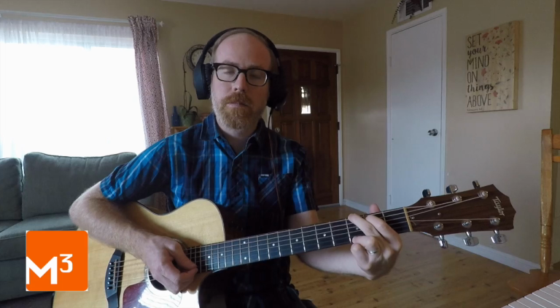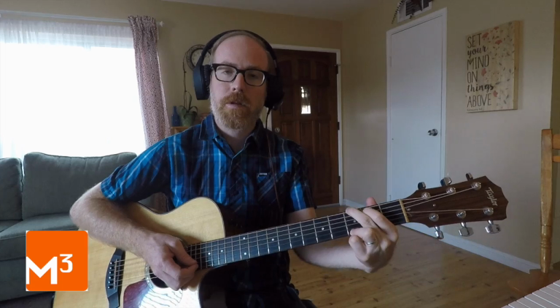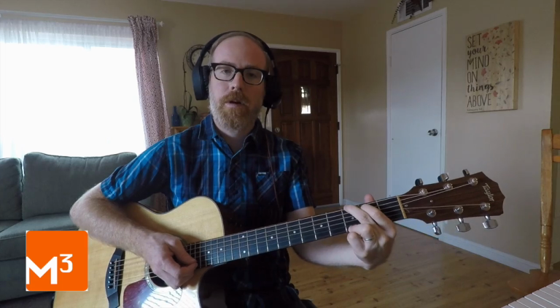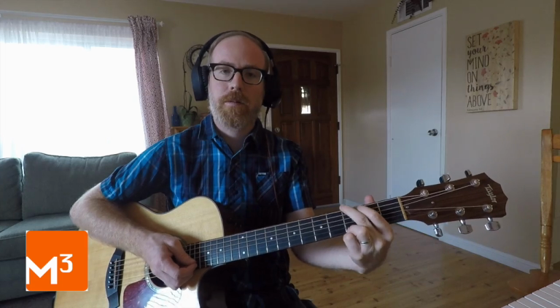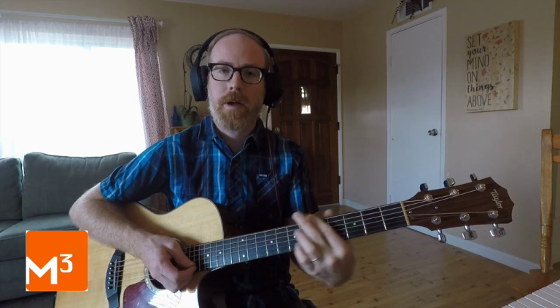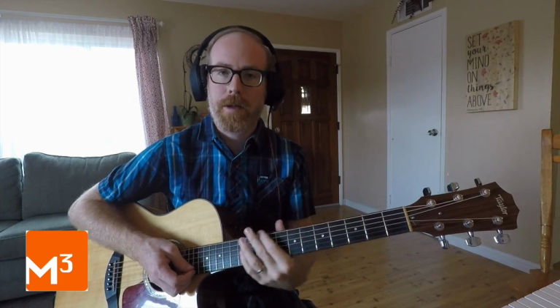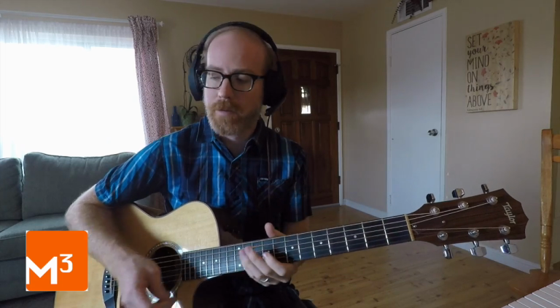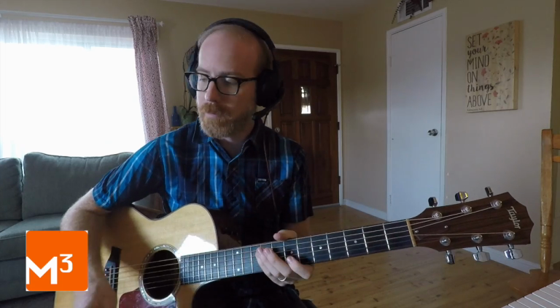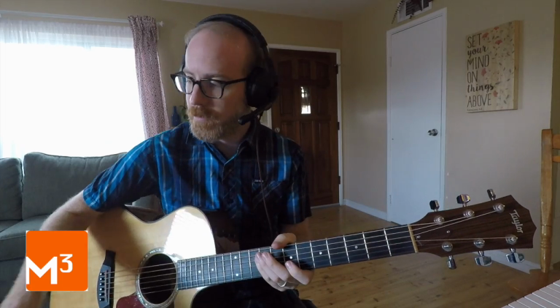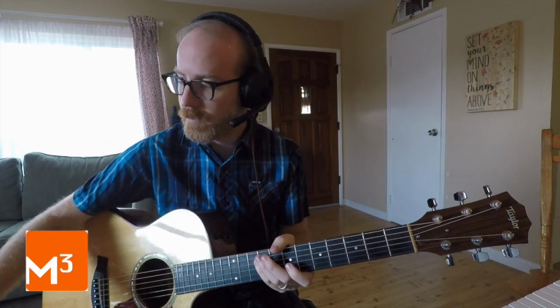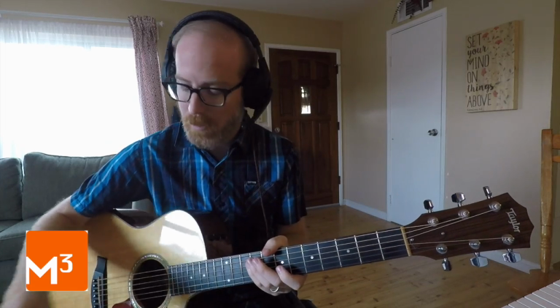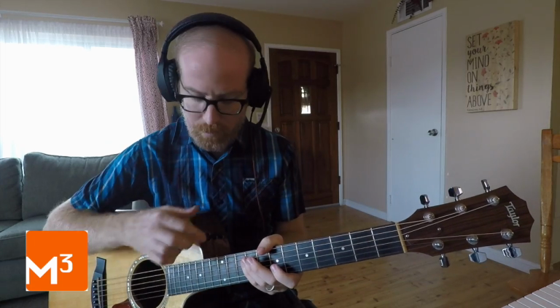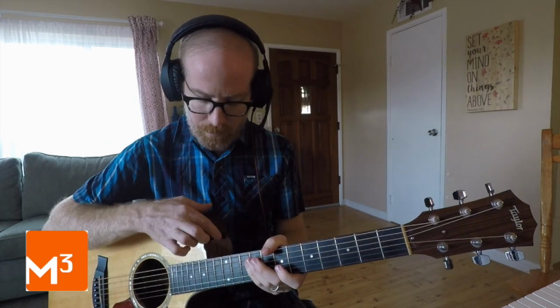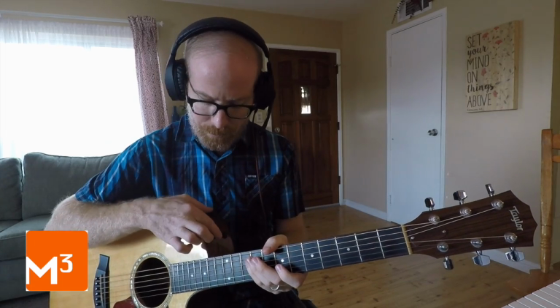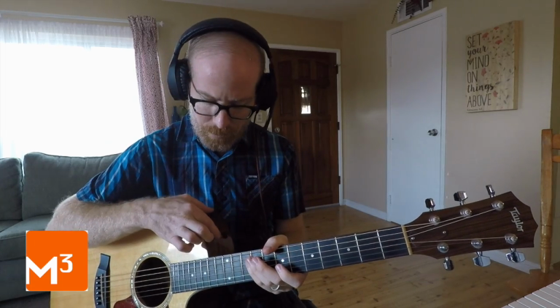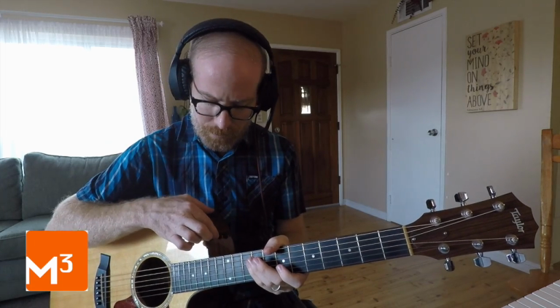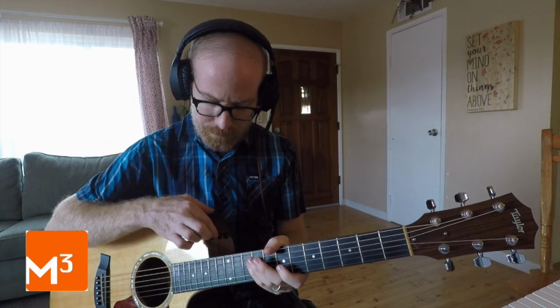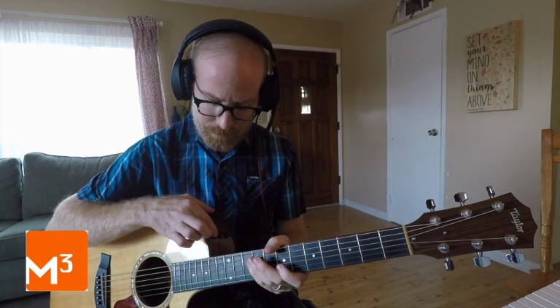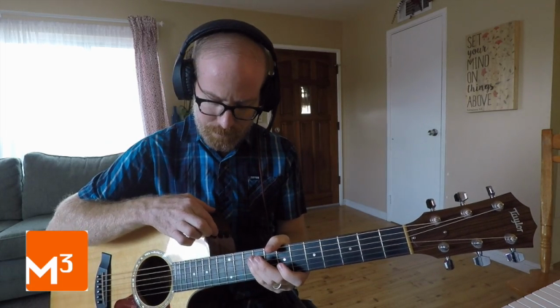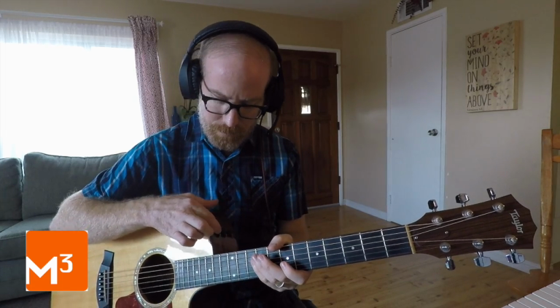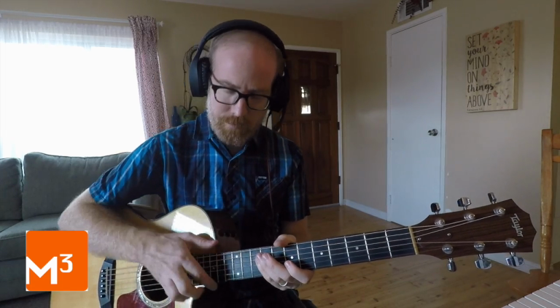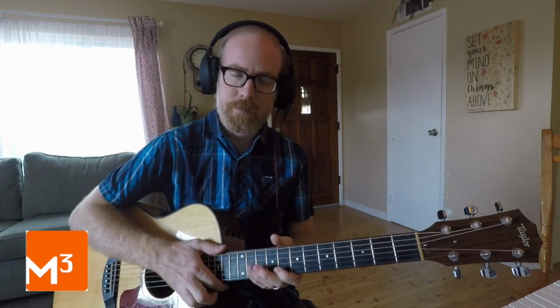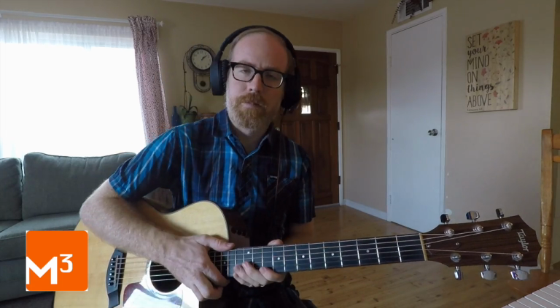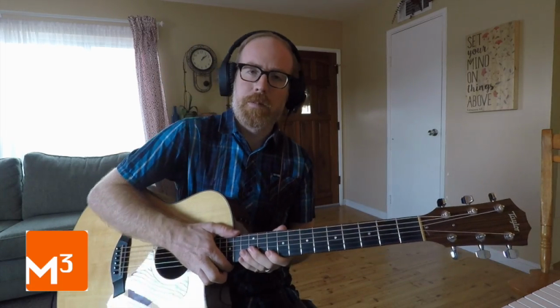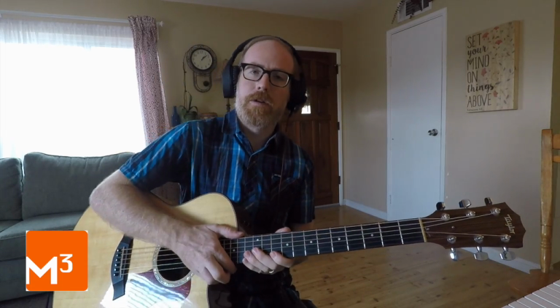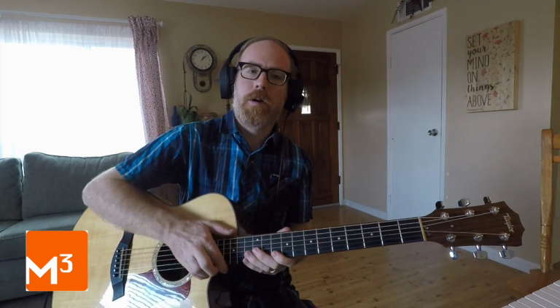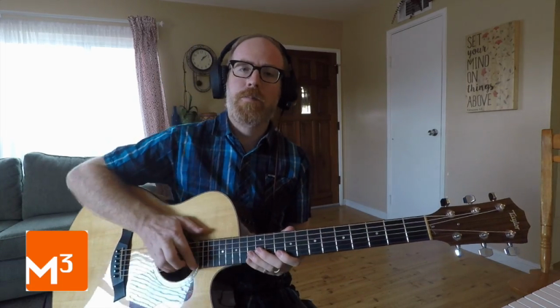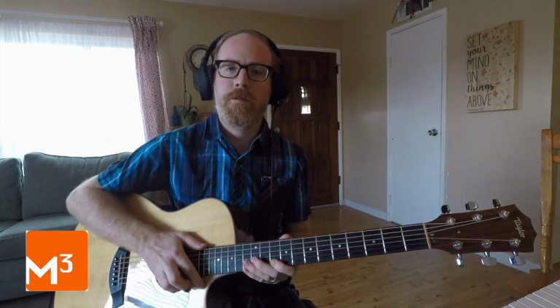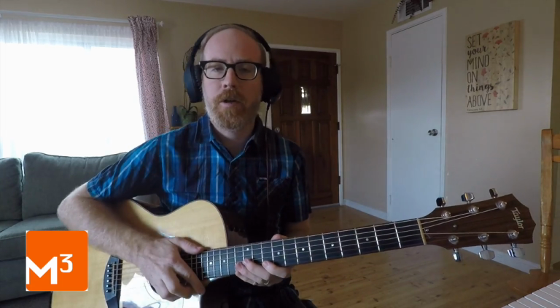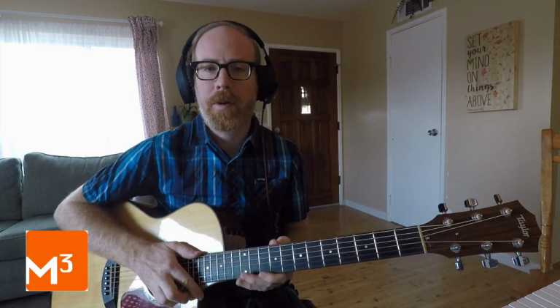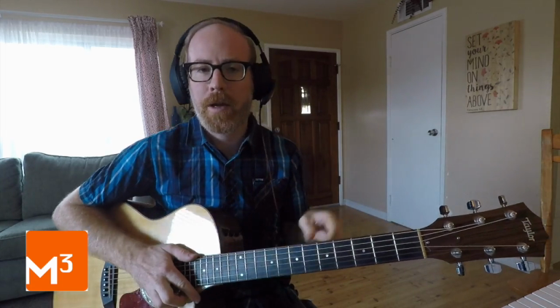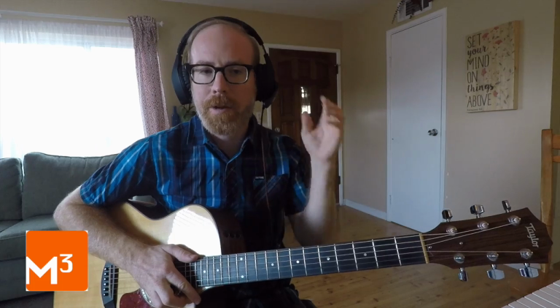All right, very good. Bring my guitar volume back up now.